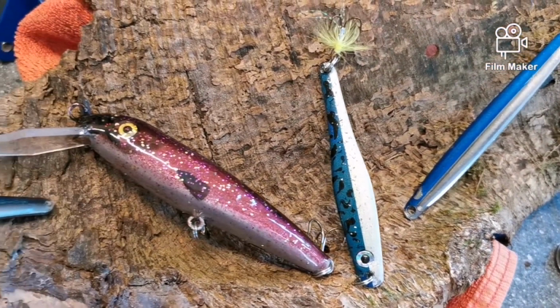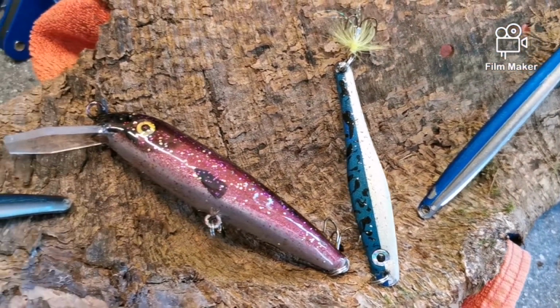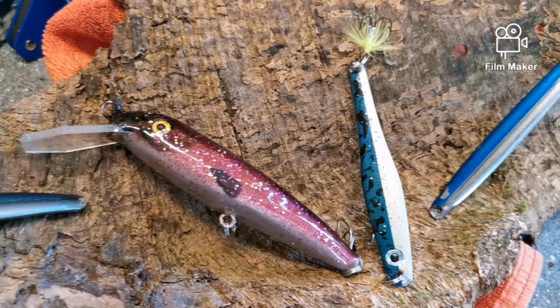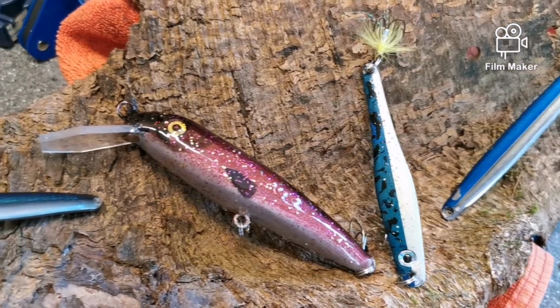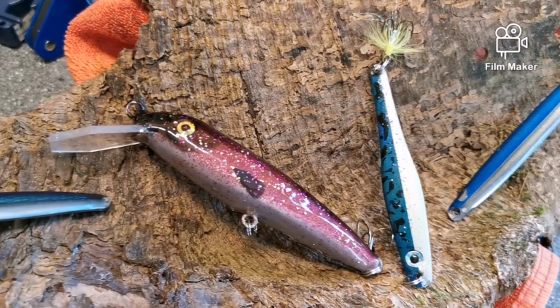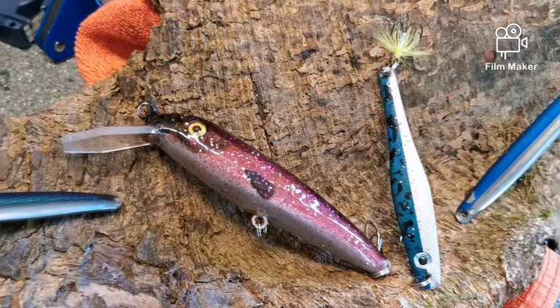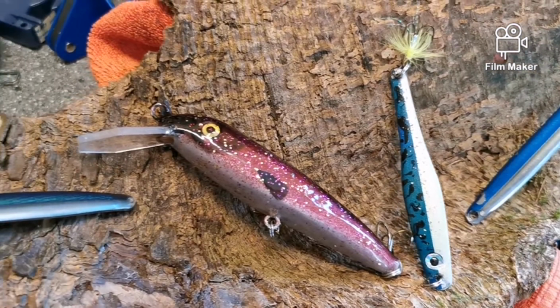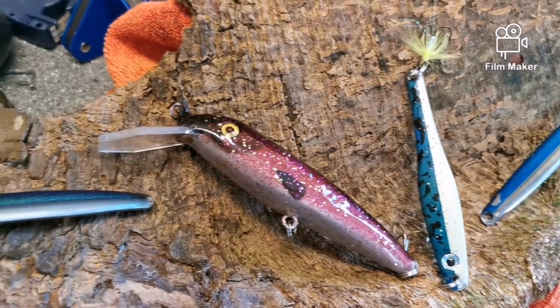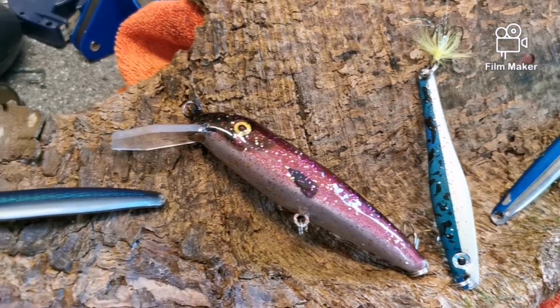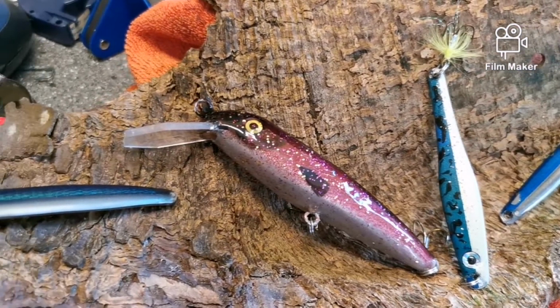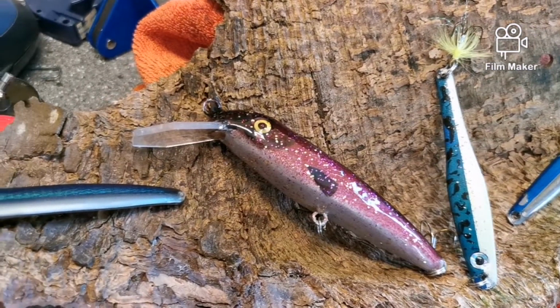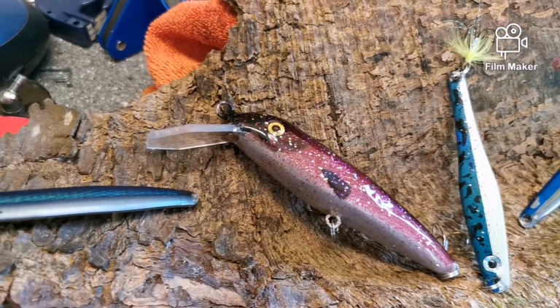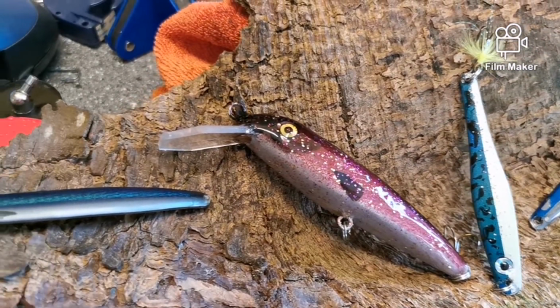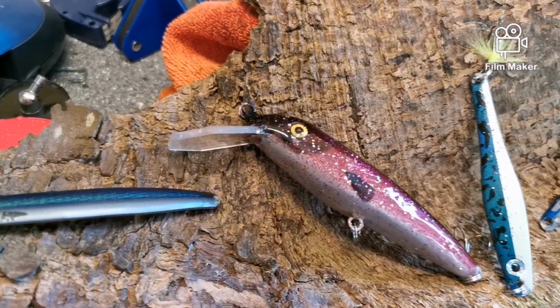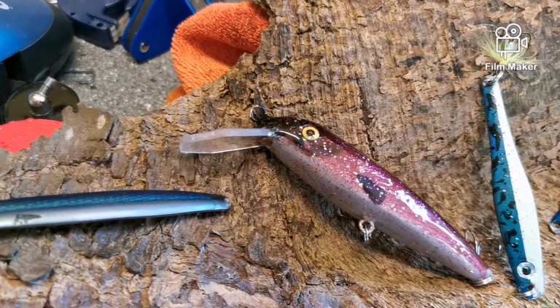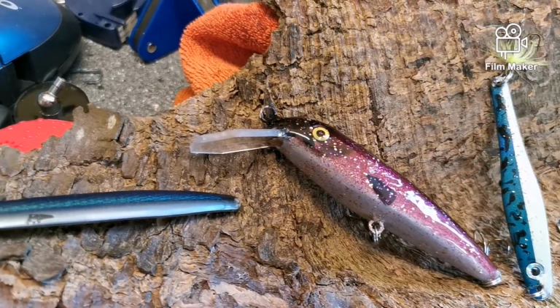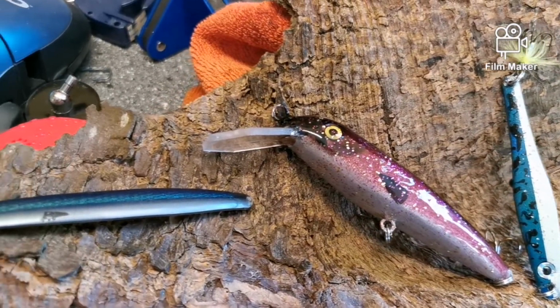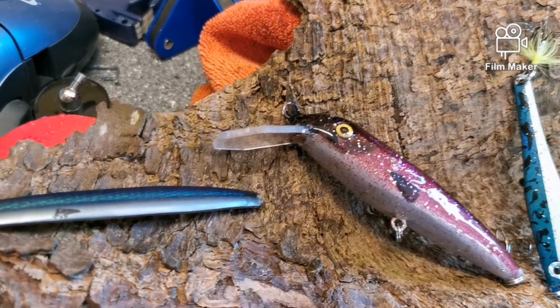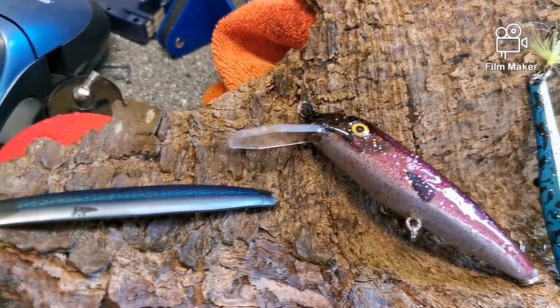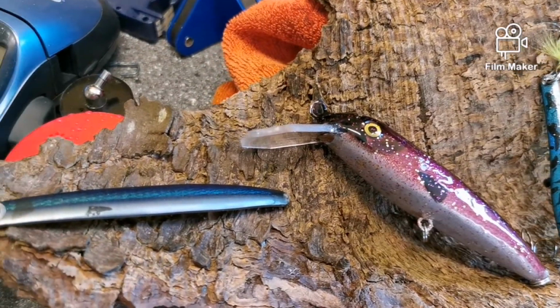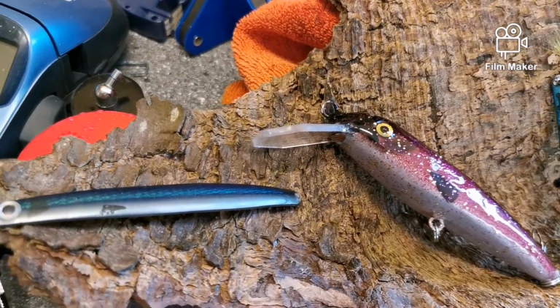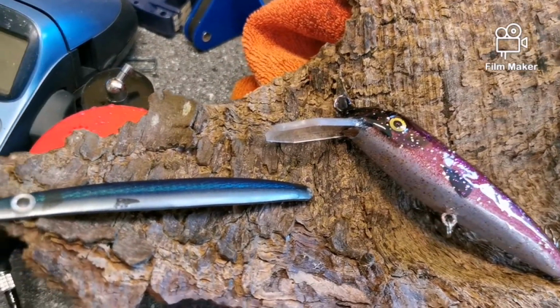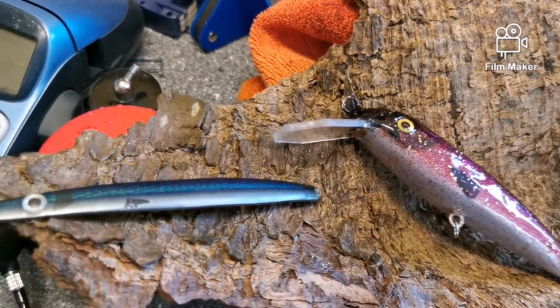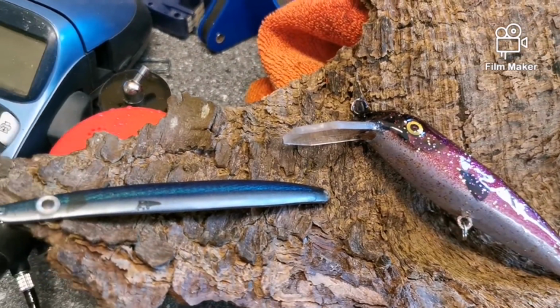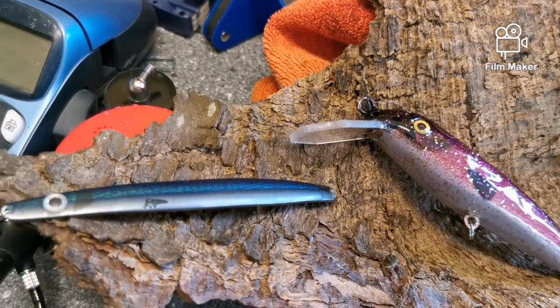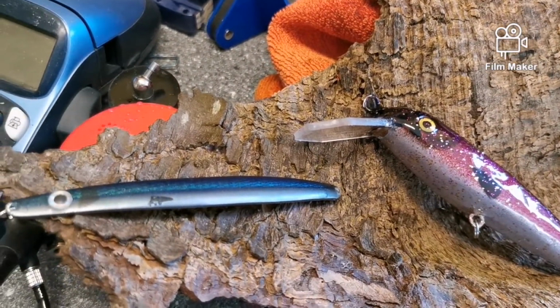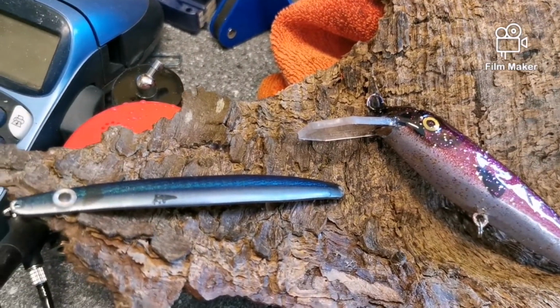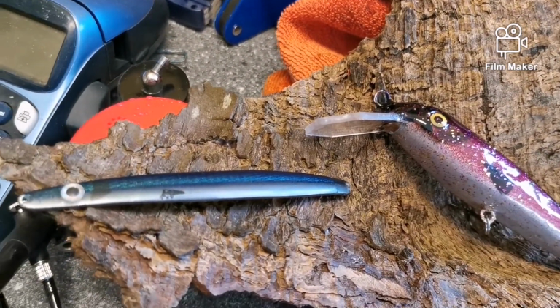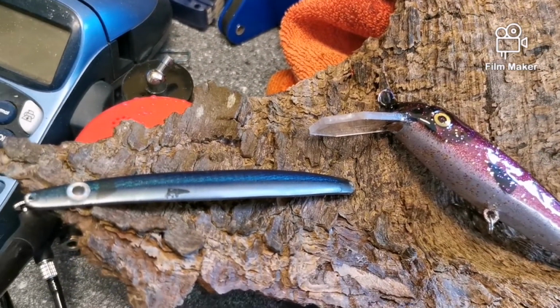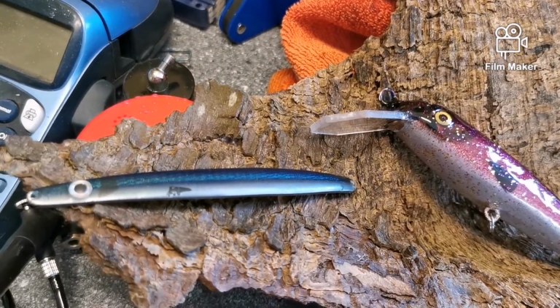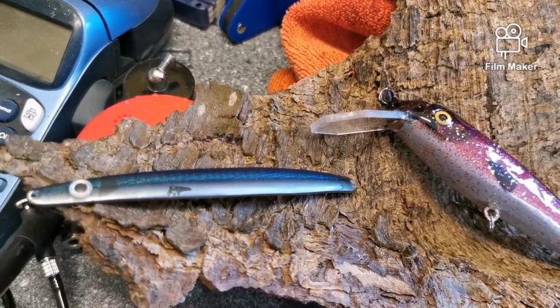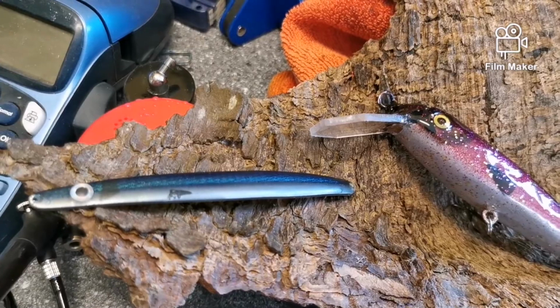And that's it for Deadhead Lures this time. I hope you enjoyed, and I'll catch you later. Bye!